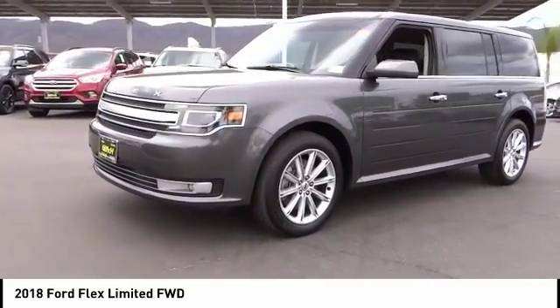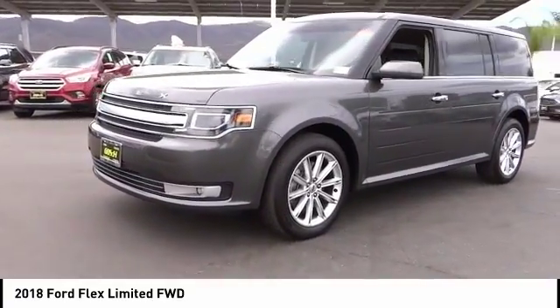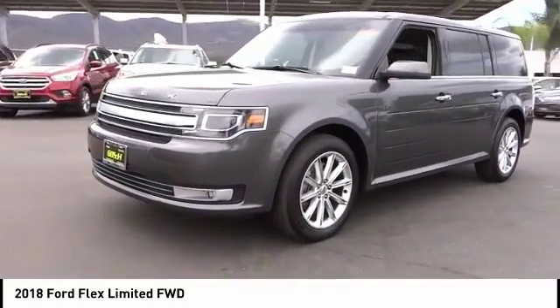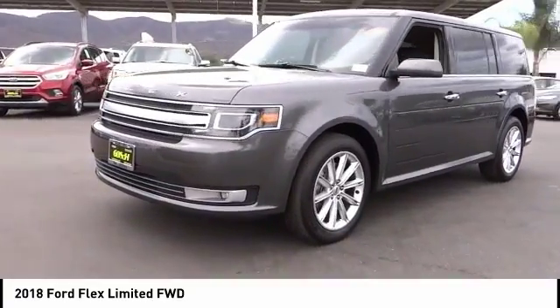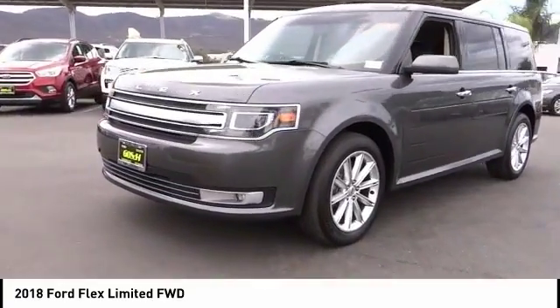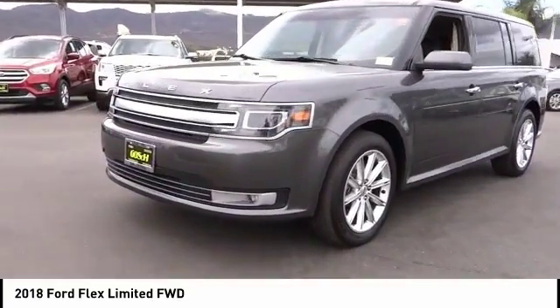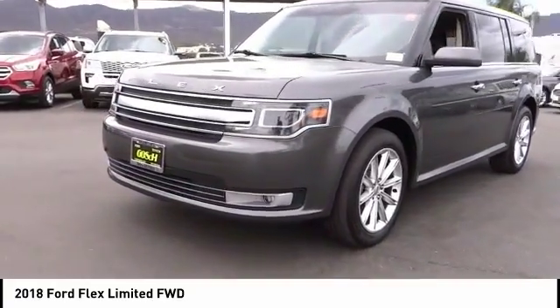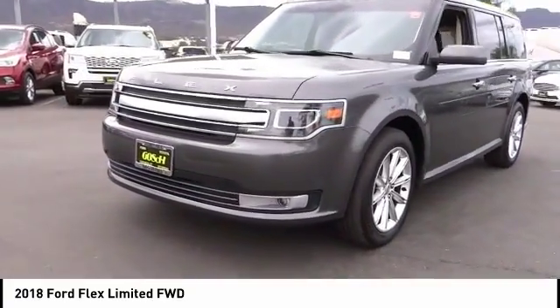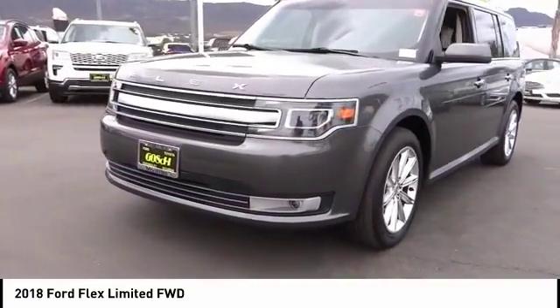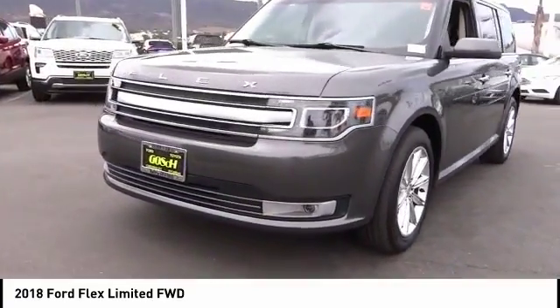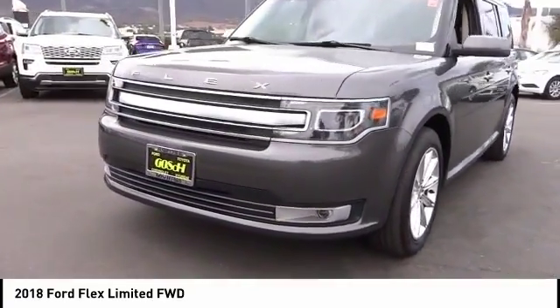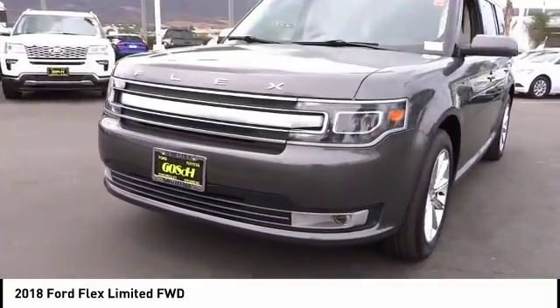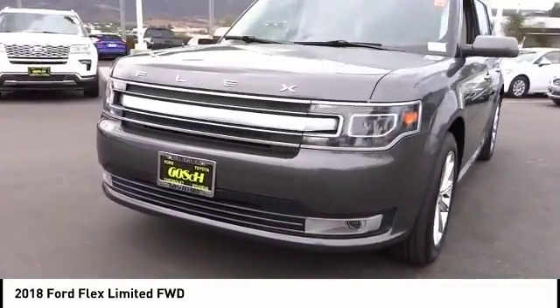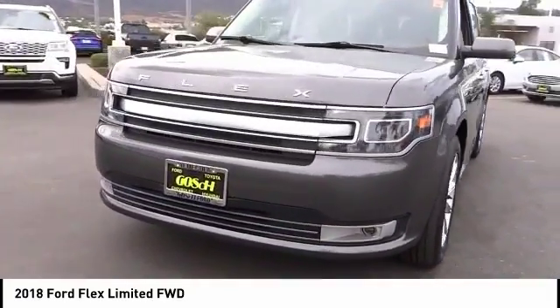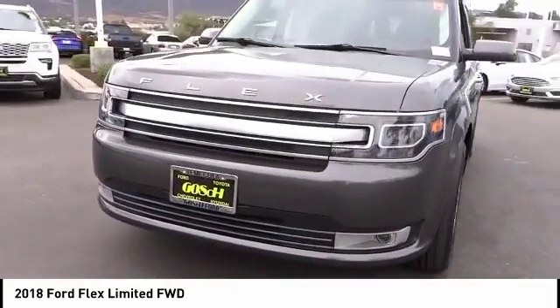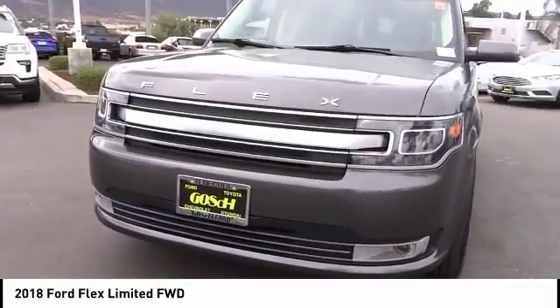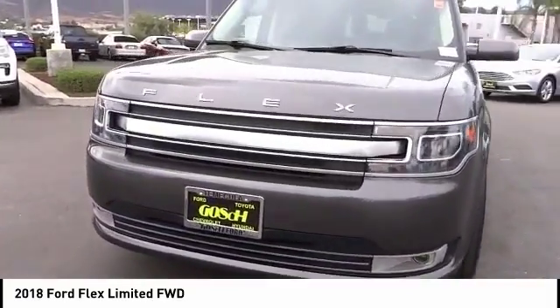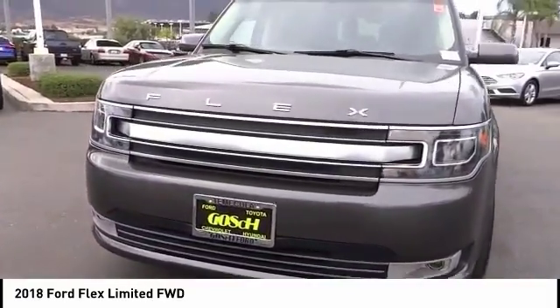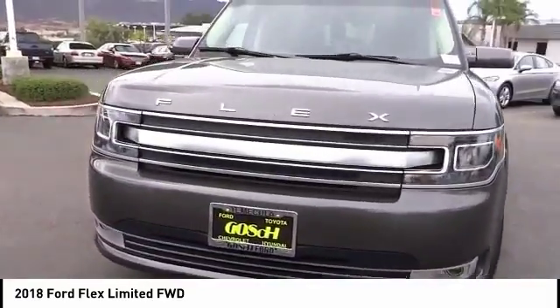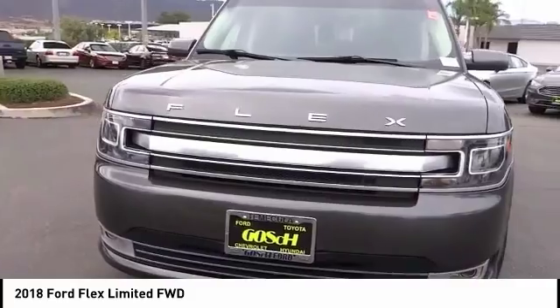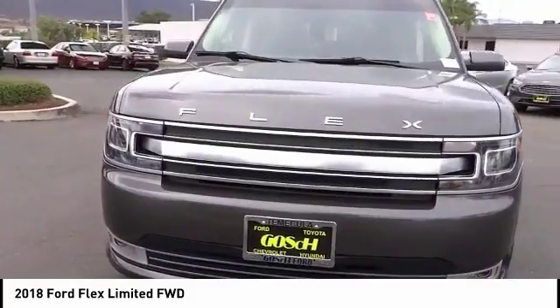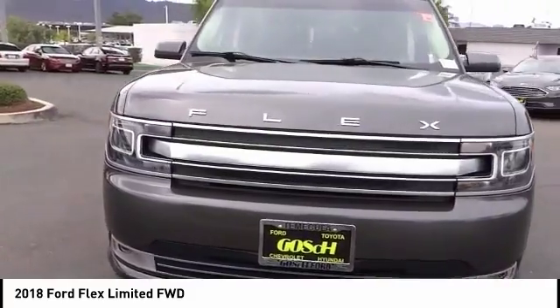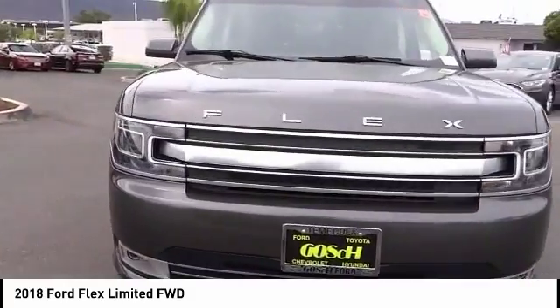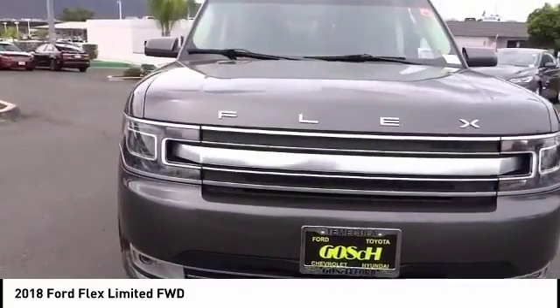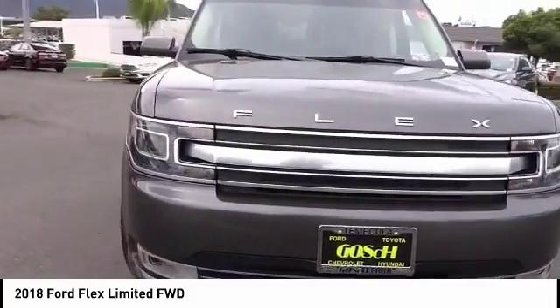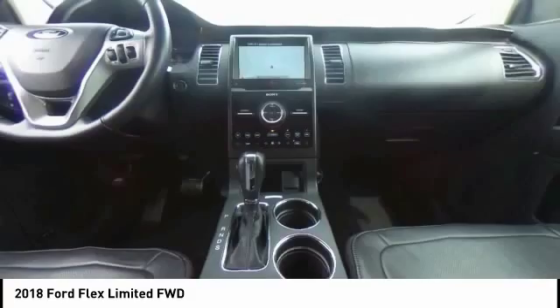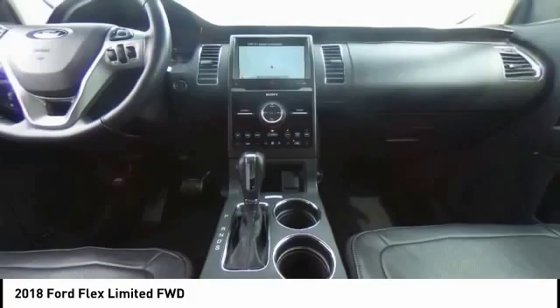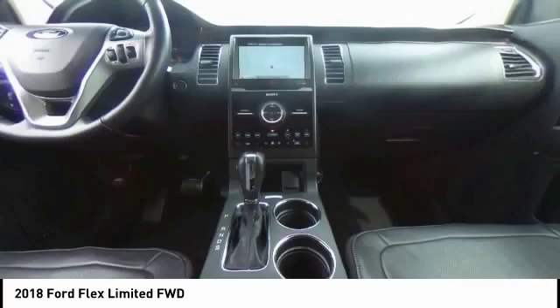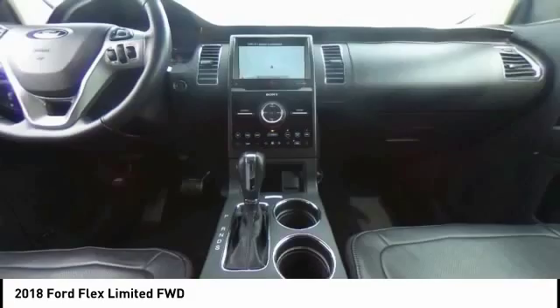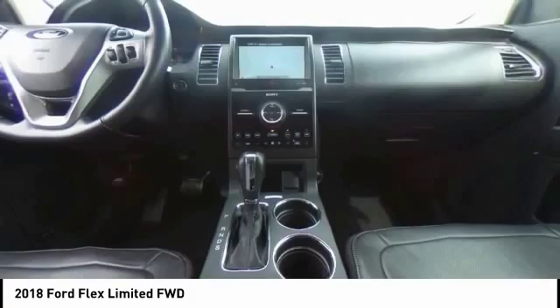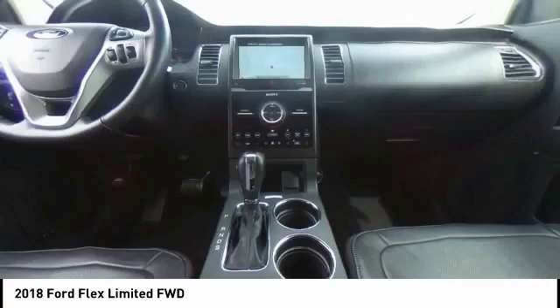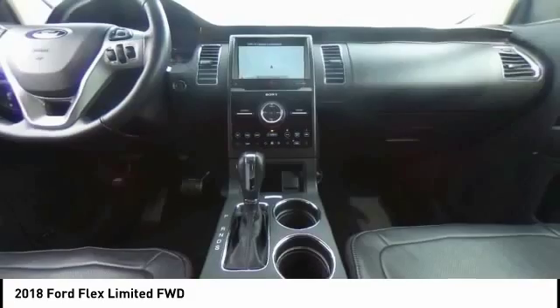Leather-wrapped steering wheel, air conditioning, power steering, alloy wheels, four-wheel disc brakes.